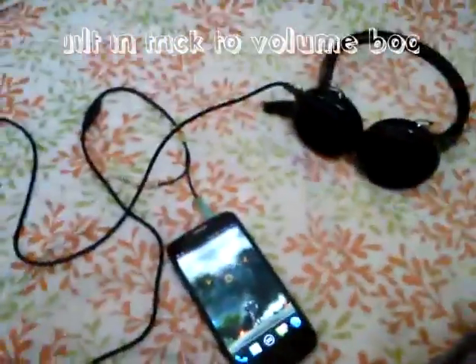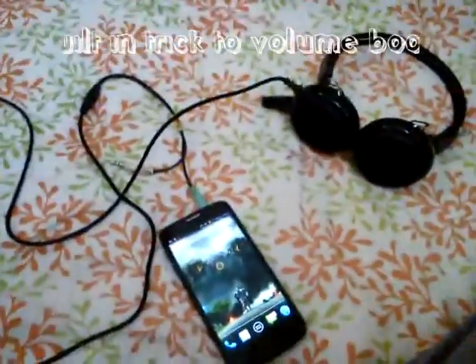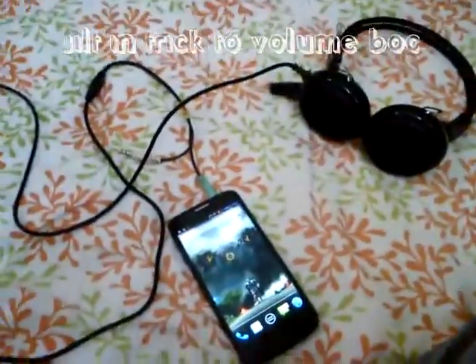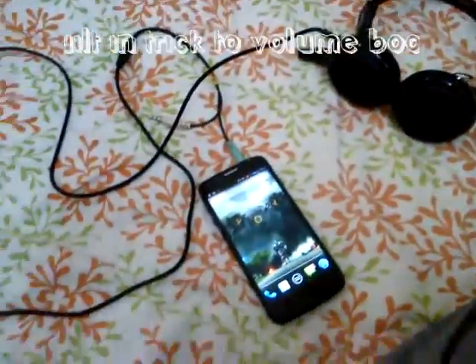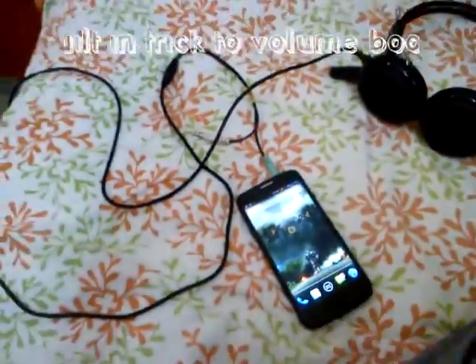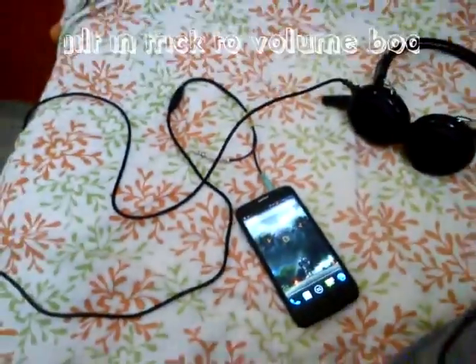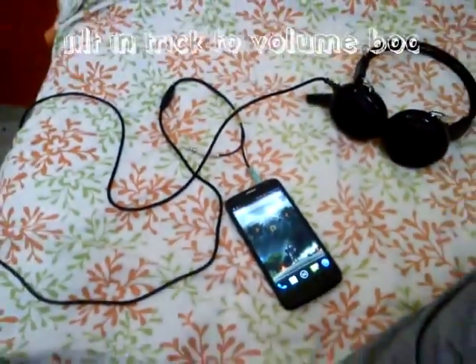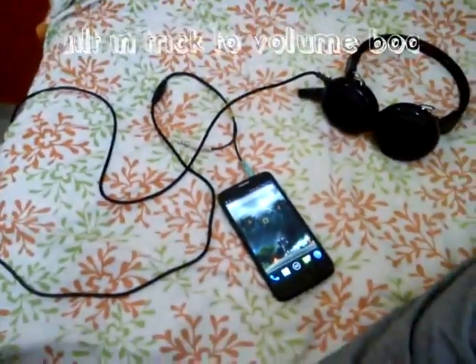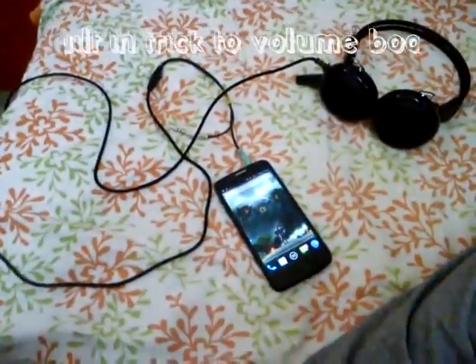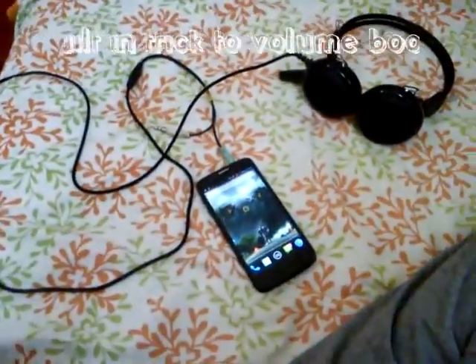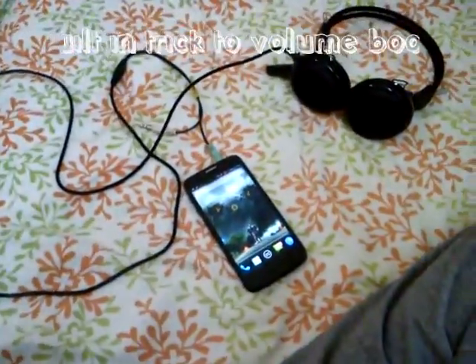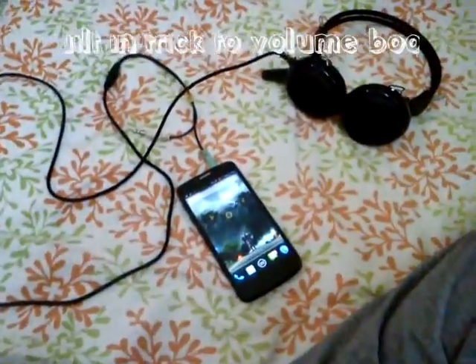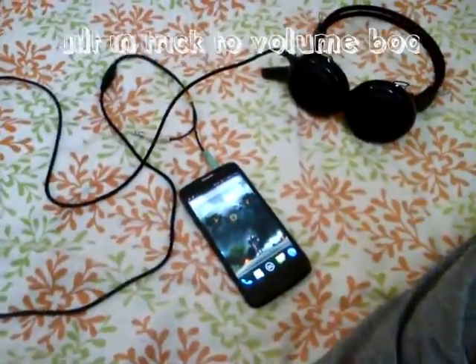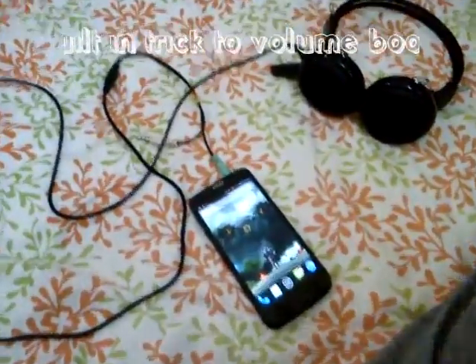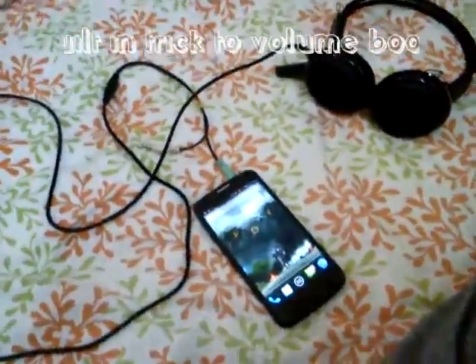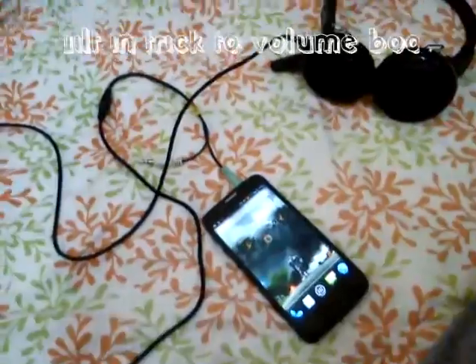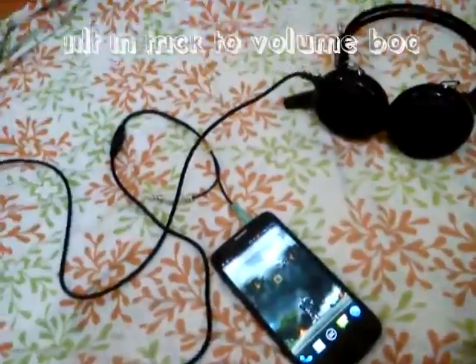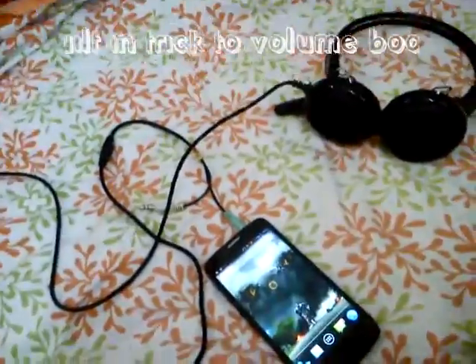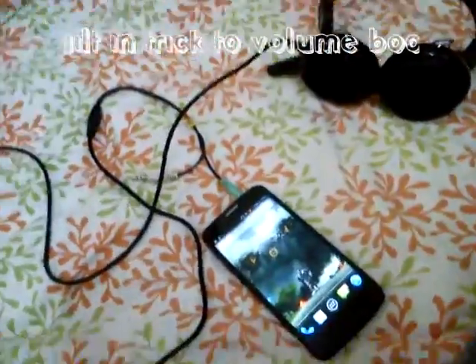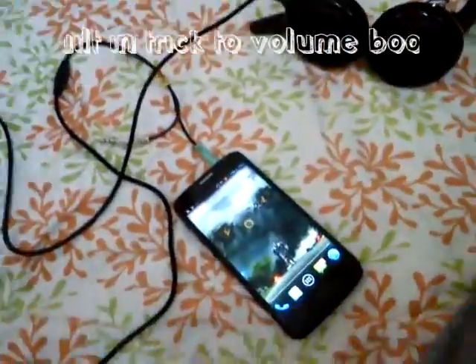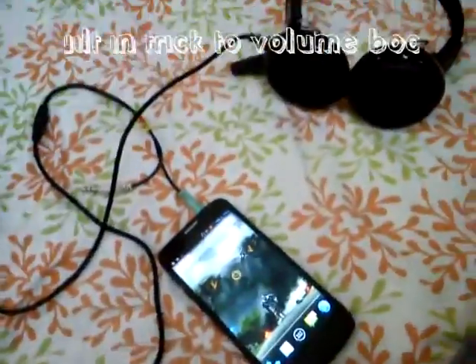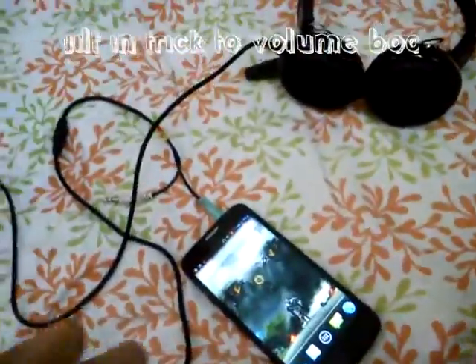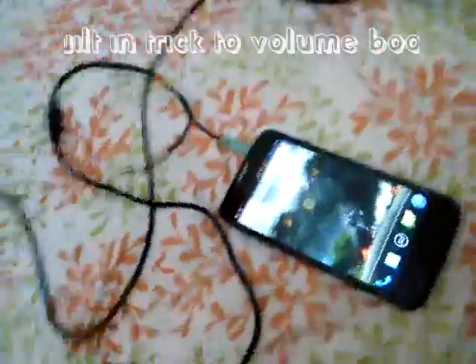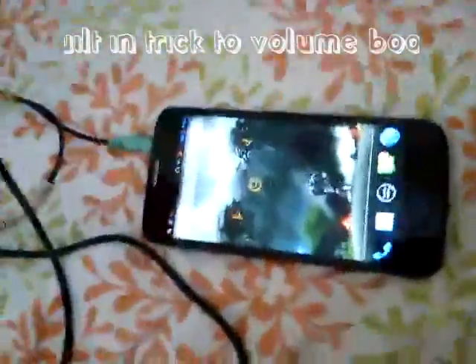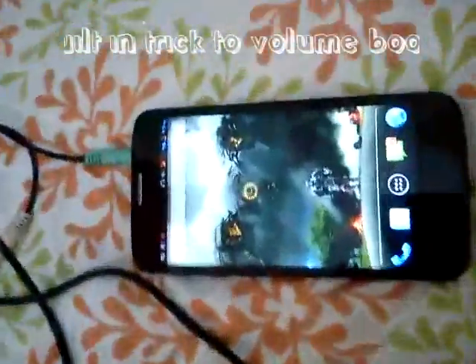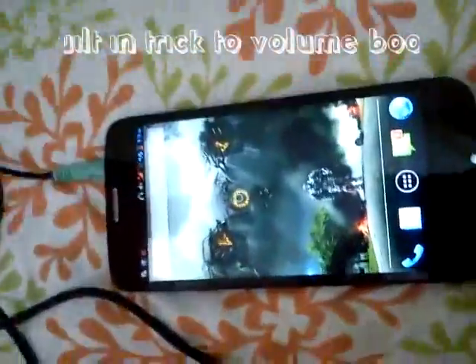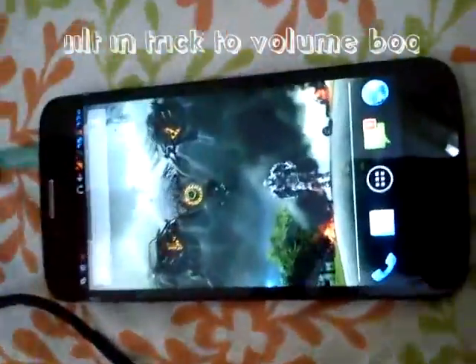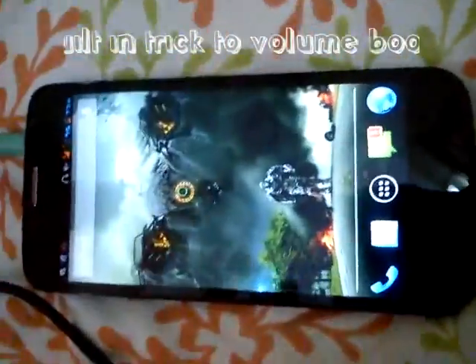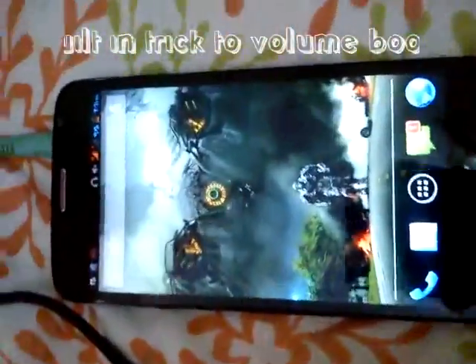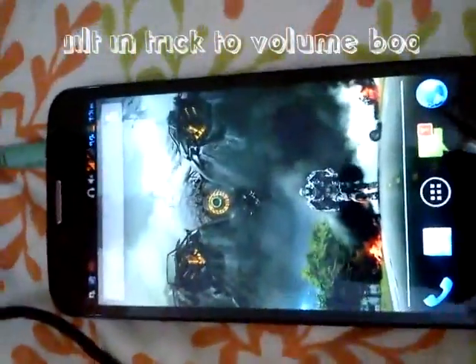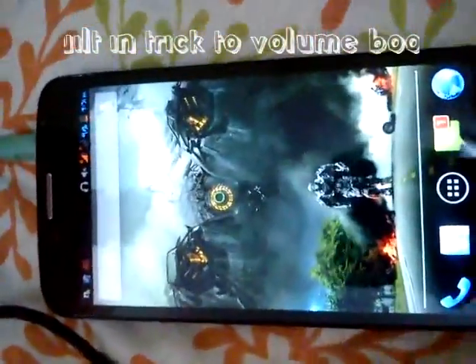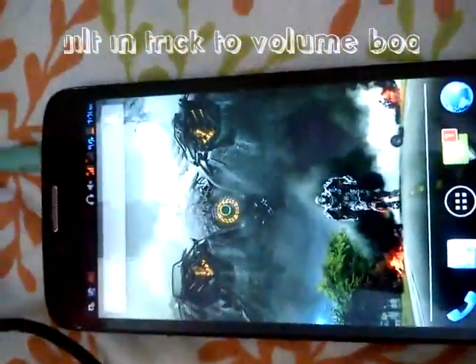As you can see, I've already connected my phone to a headphone, so let's get started.